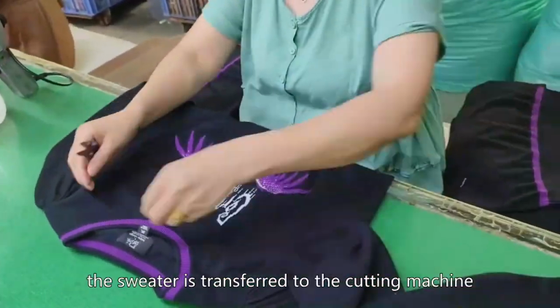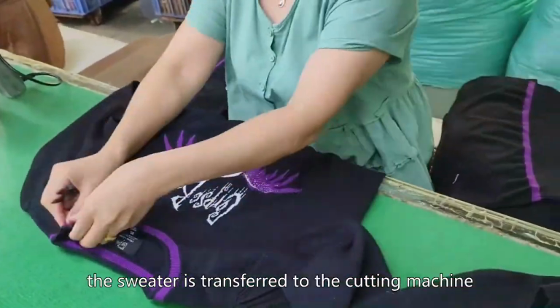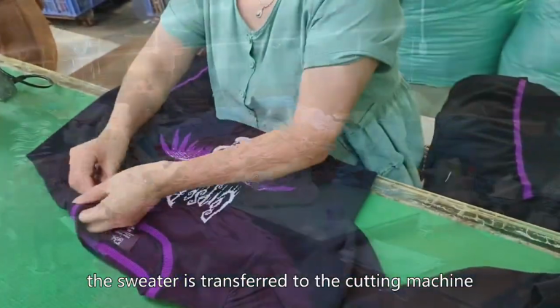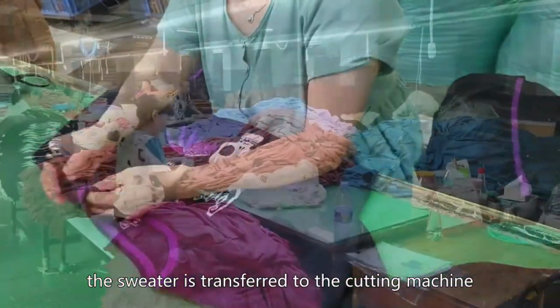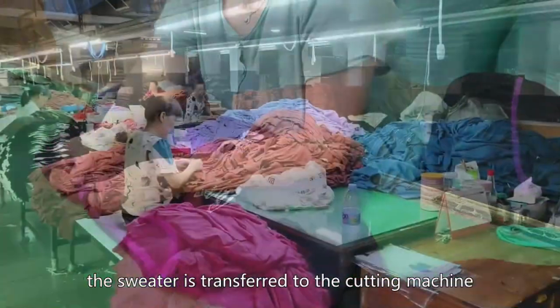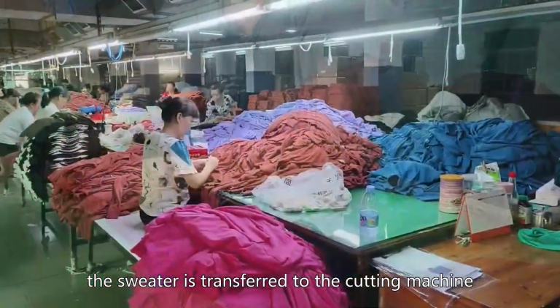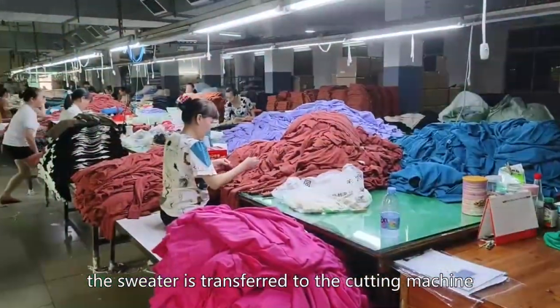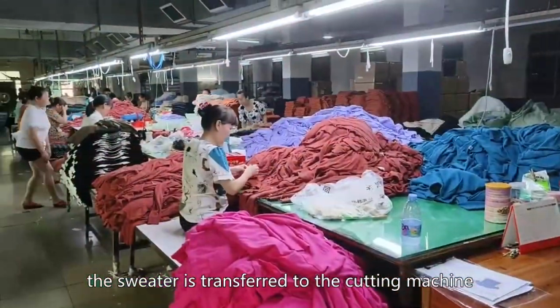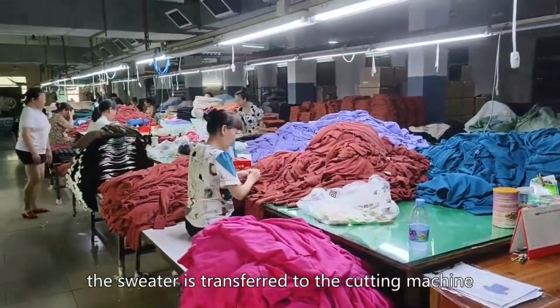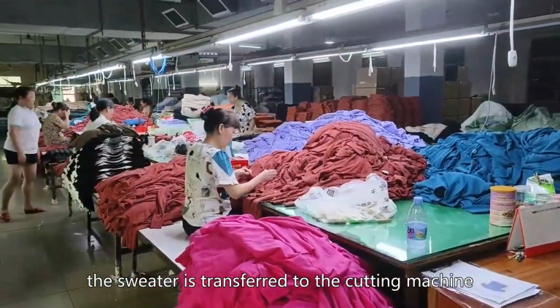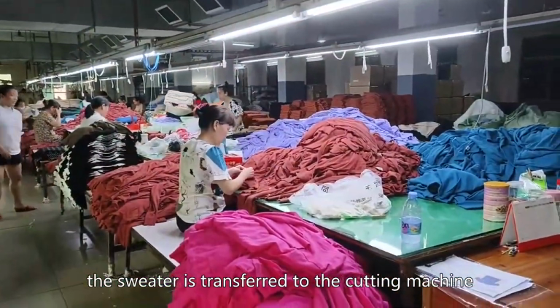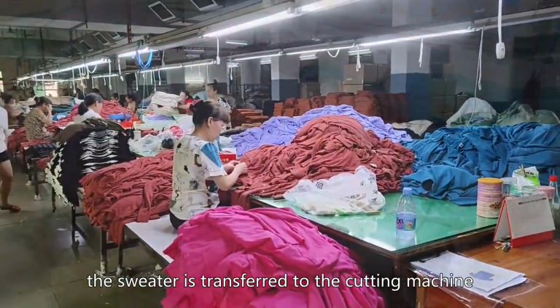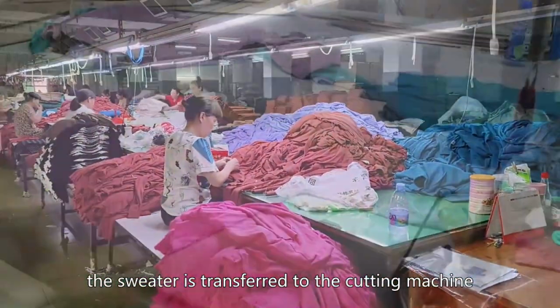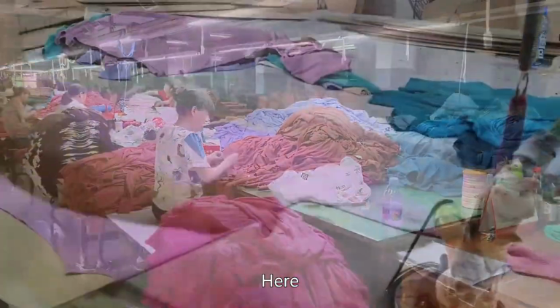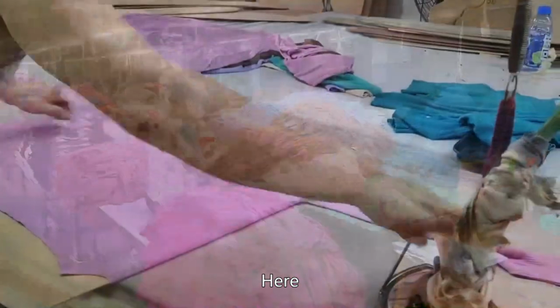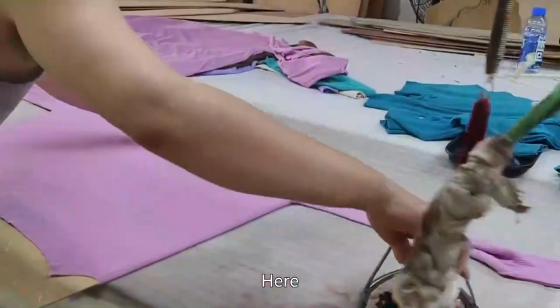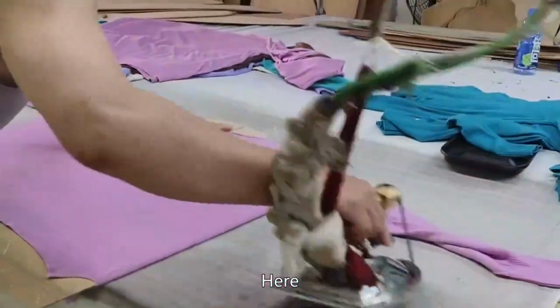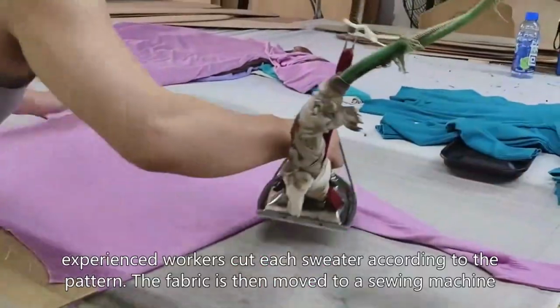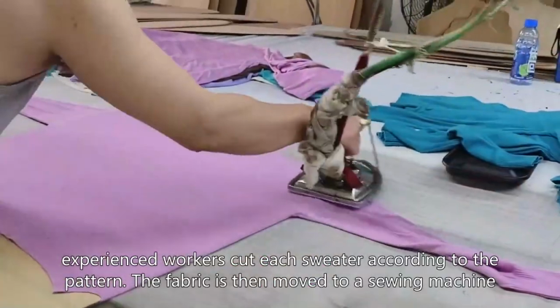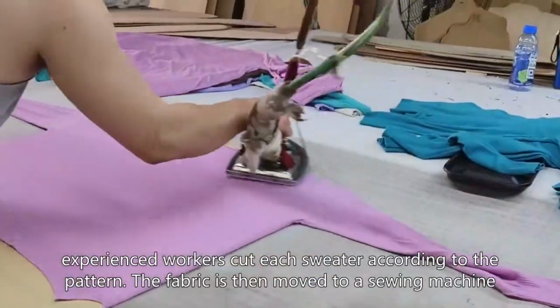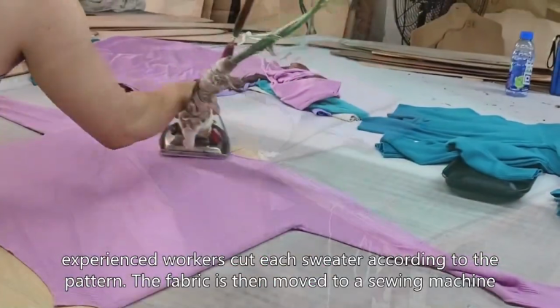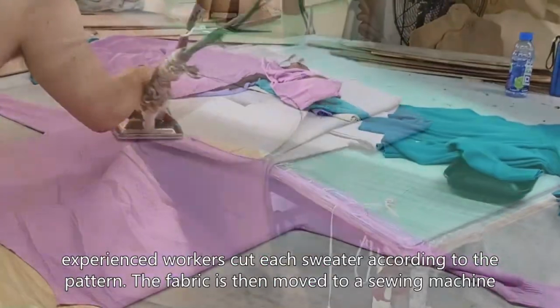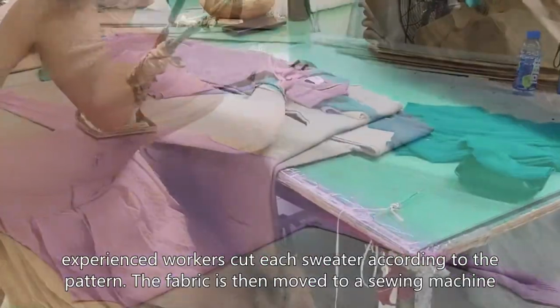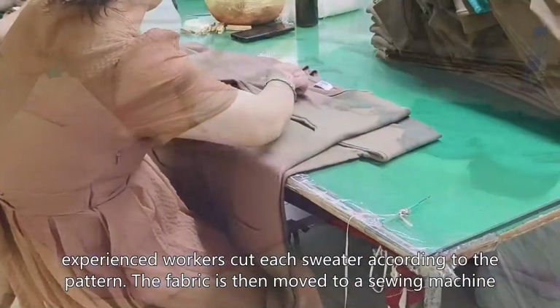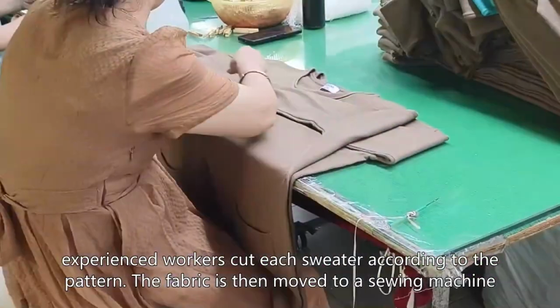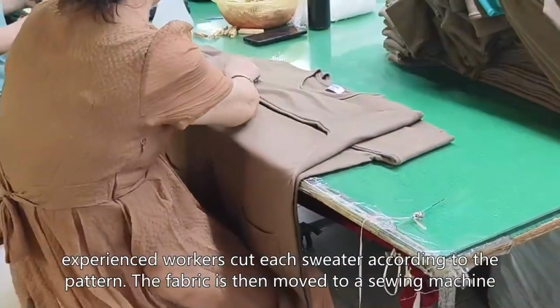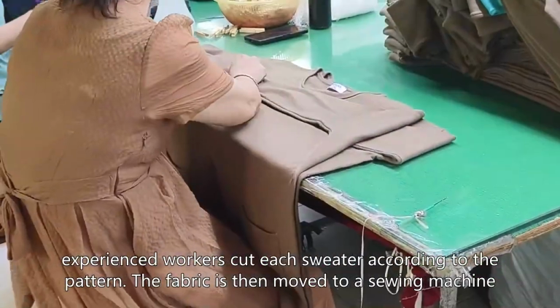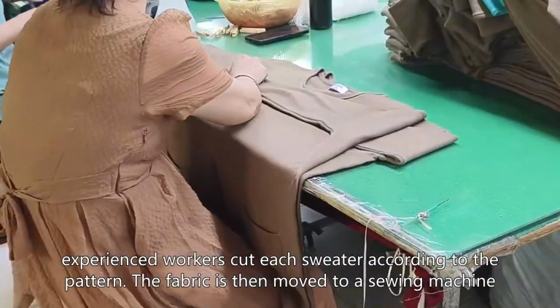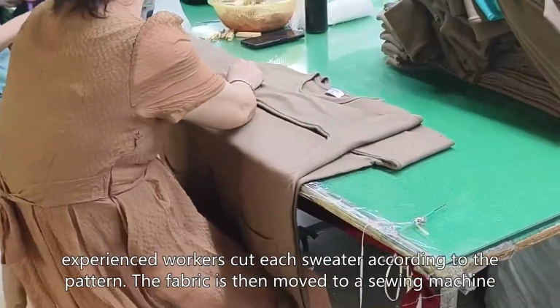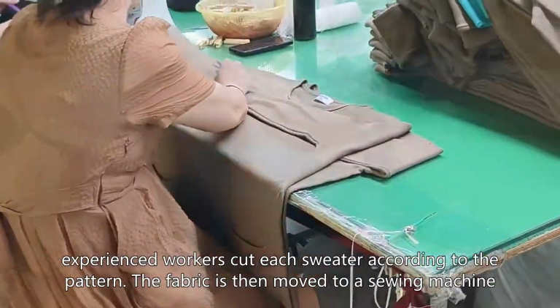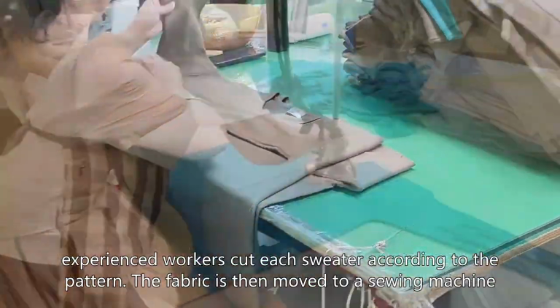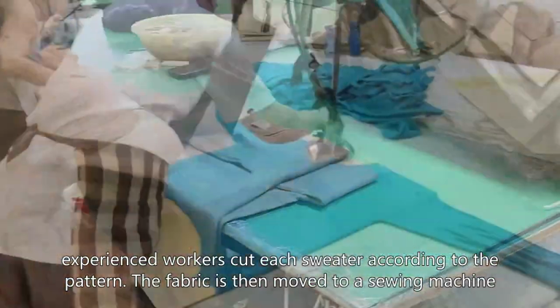Here, experienced workers cut each sweater according to the pattern.